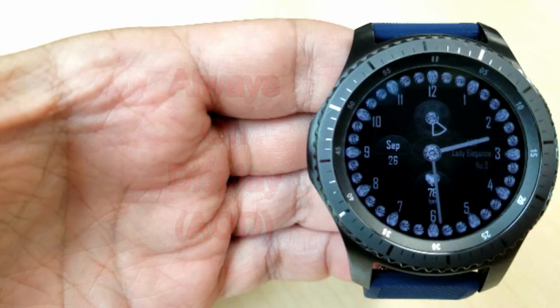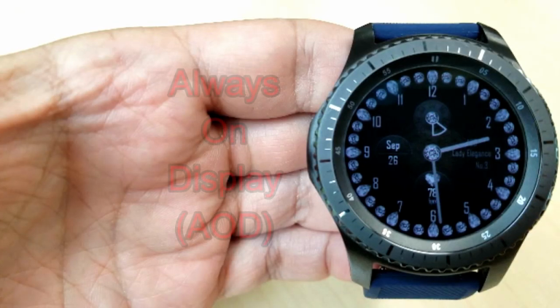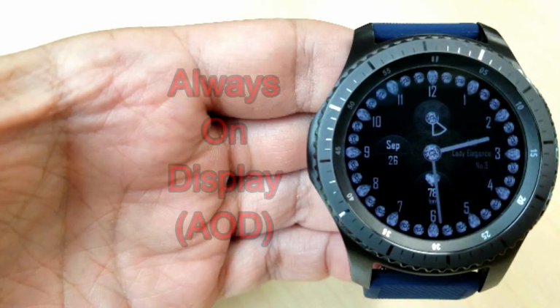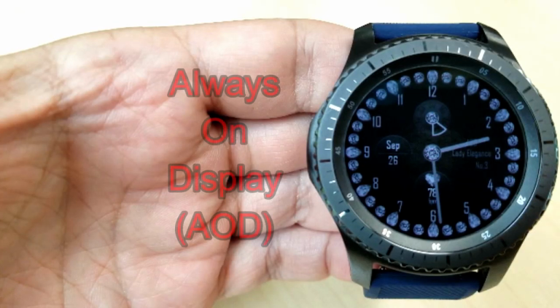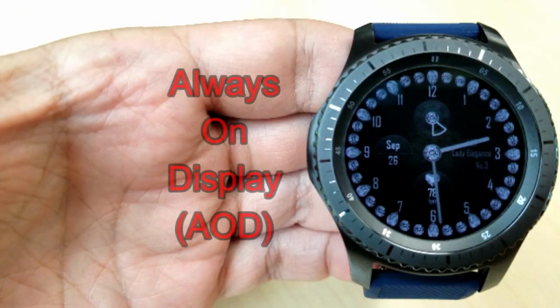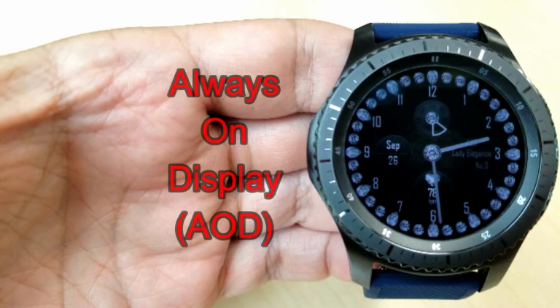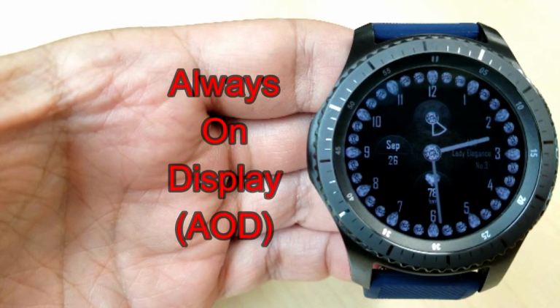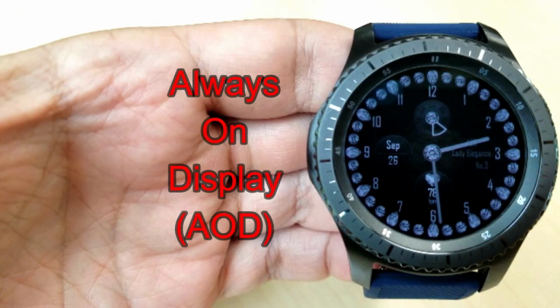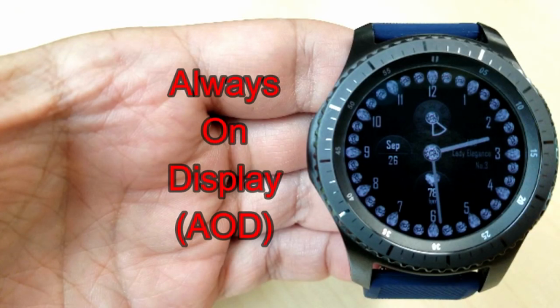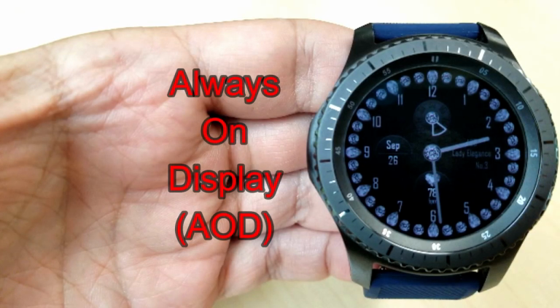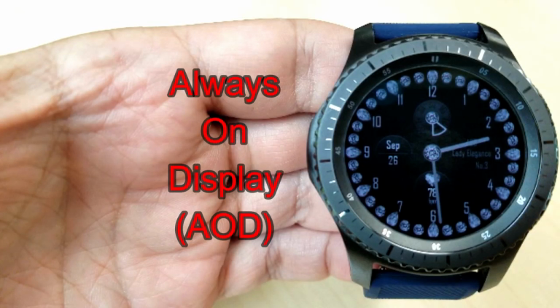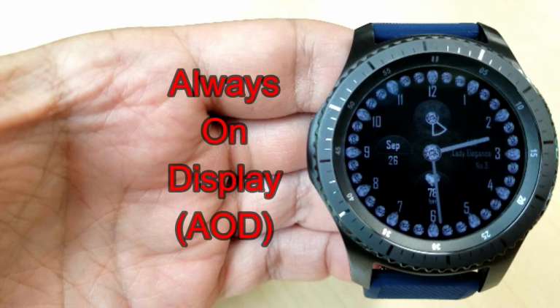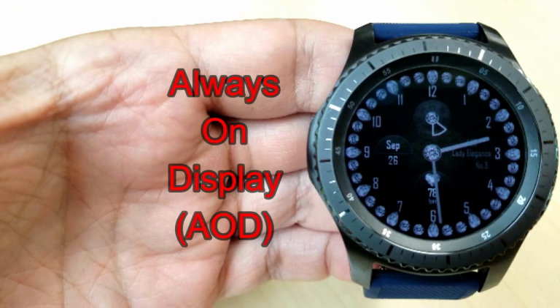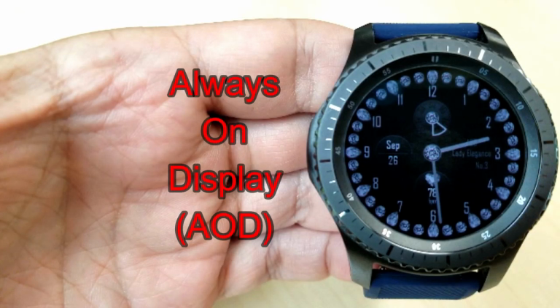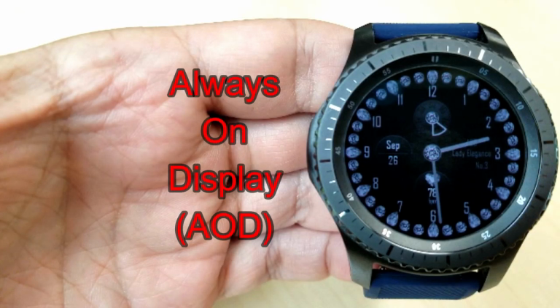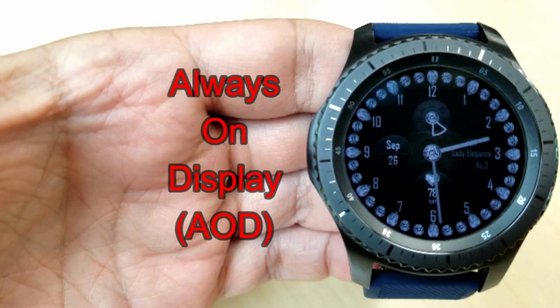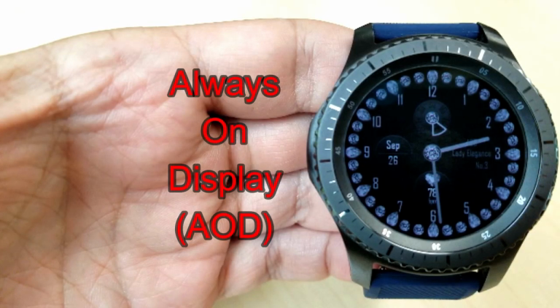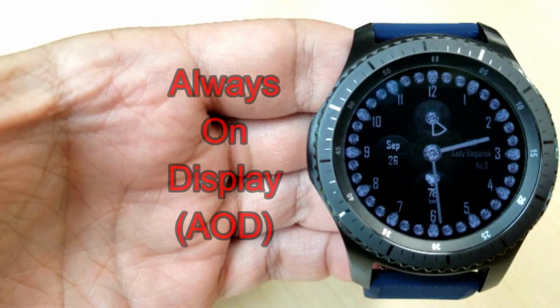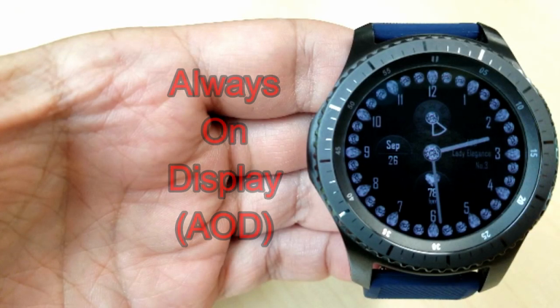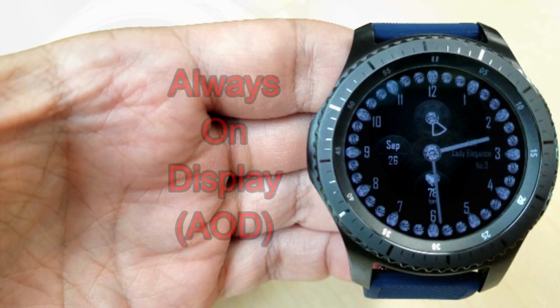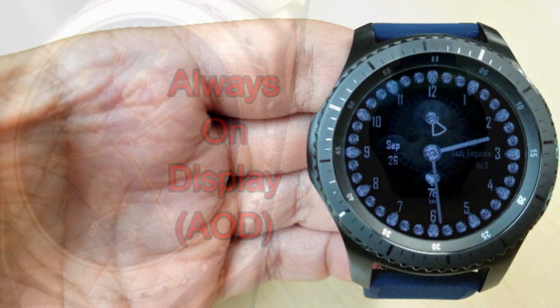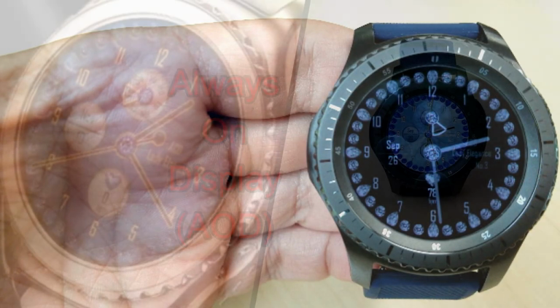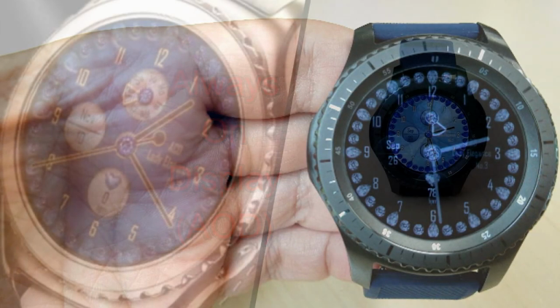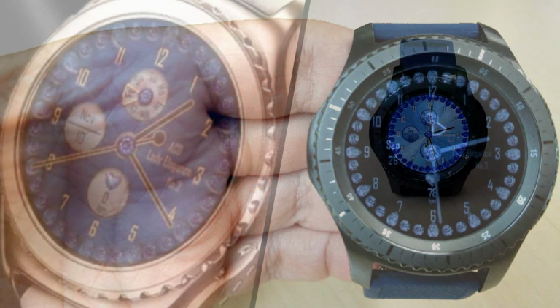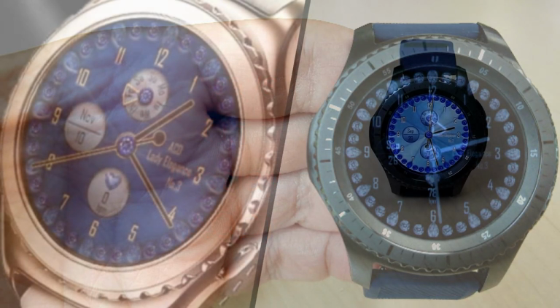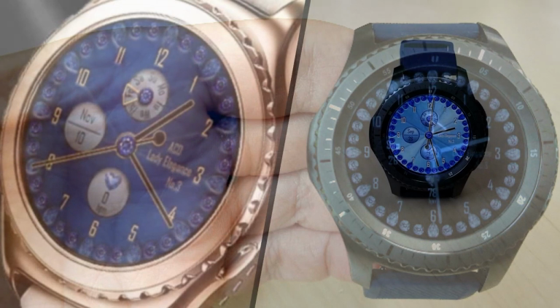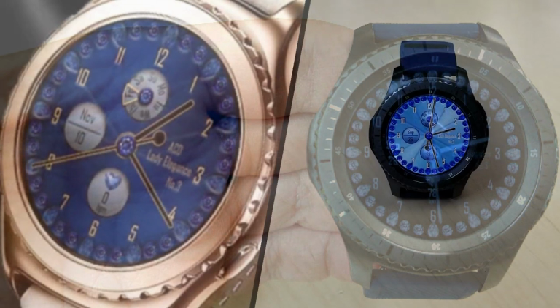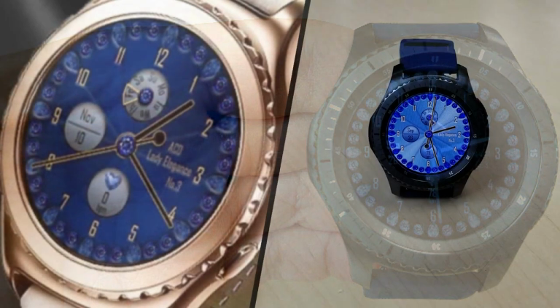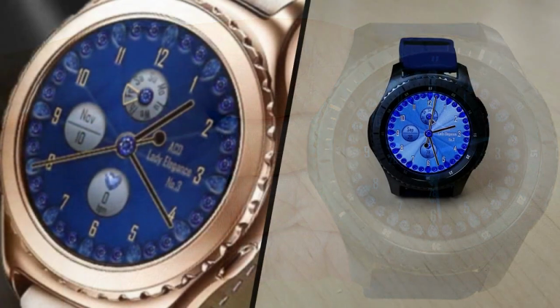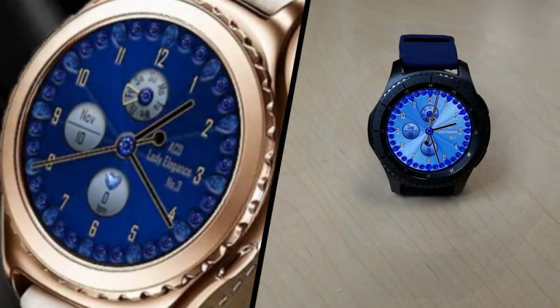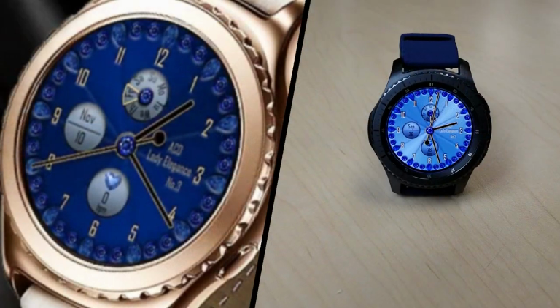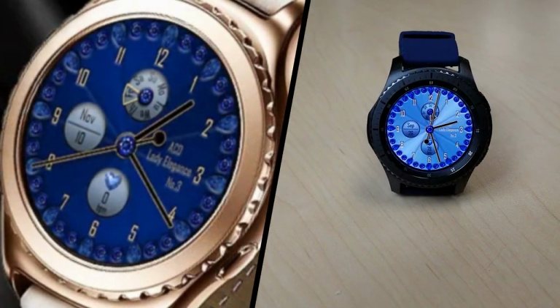Thanks to ACD for the generous gift to the Jibber Jab family. Thanks for watching and I'll catch you in the next episode.